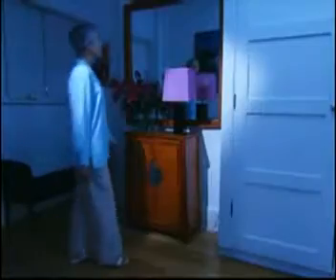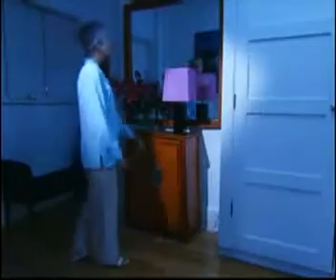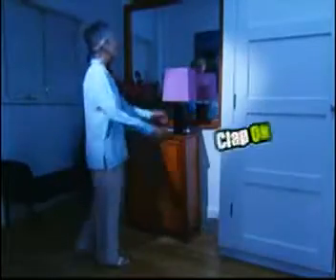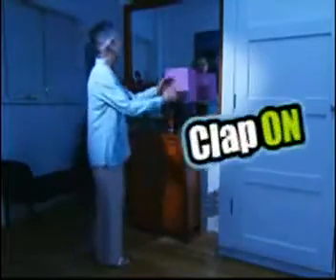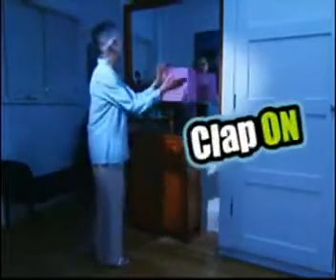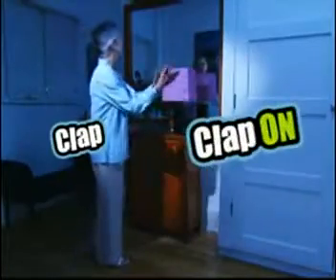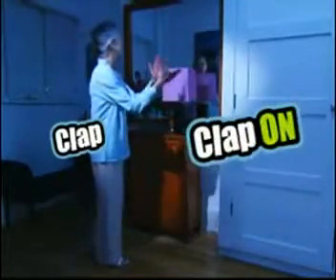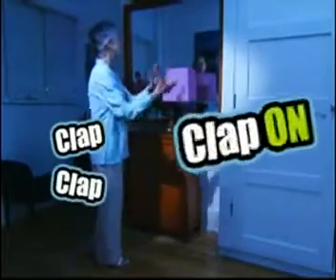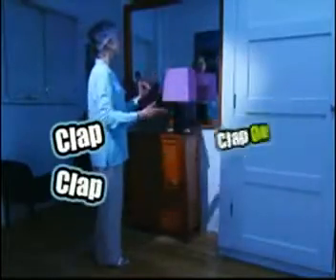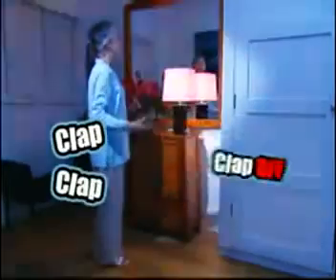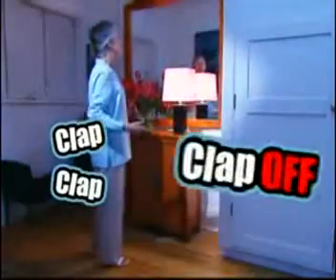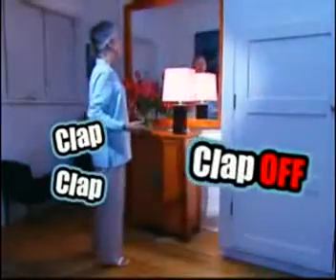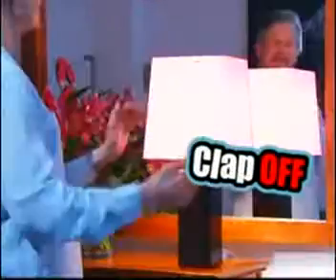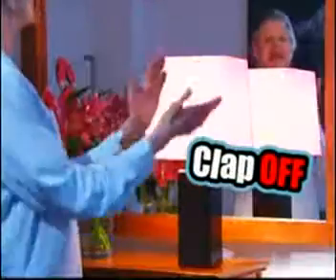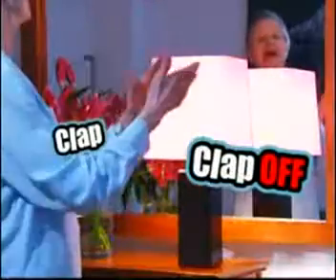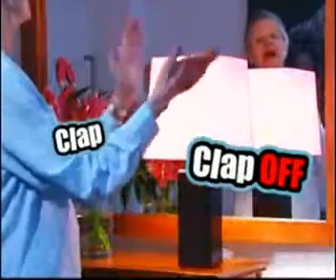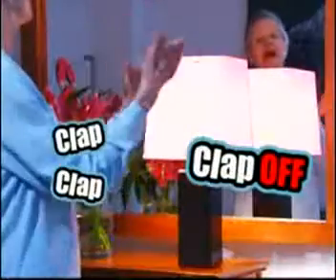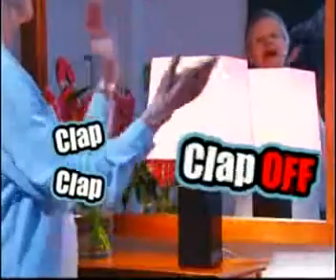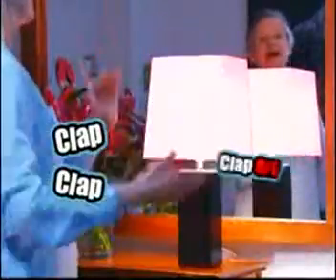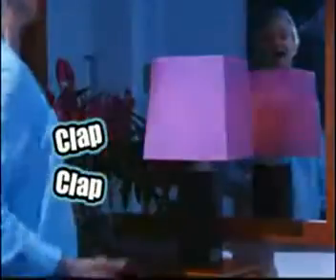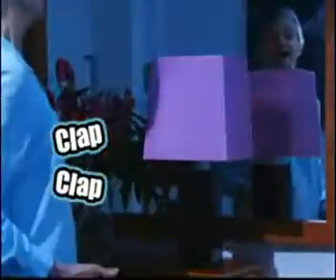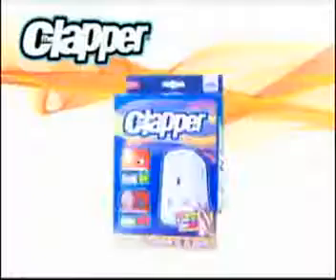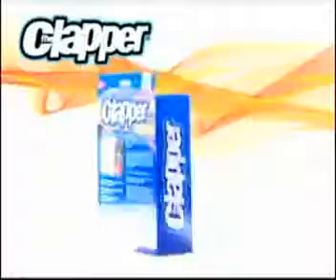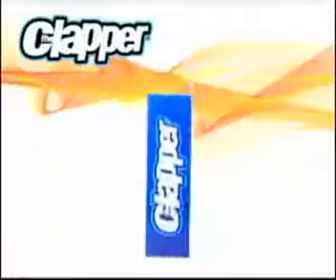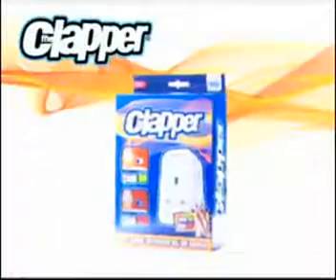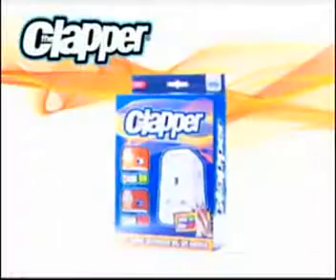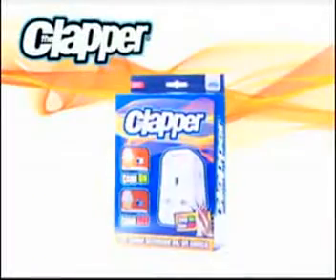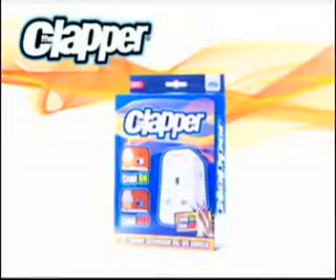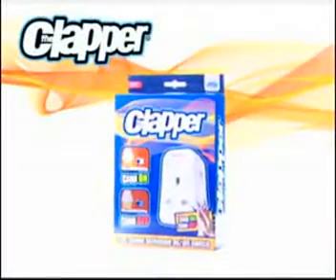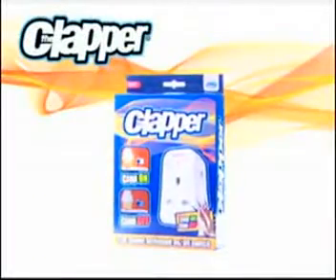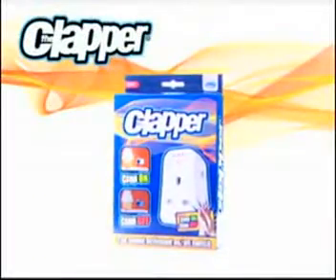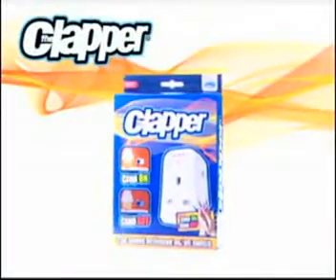Clap on, clap off, clap on, clap off — the Clapper.